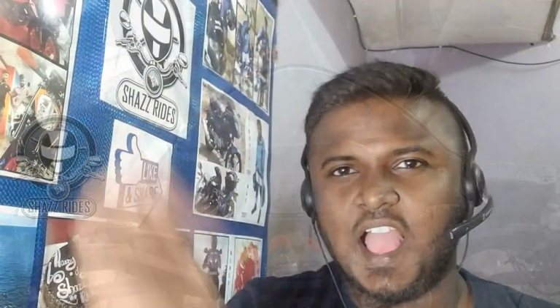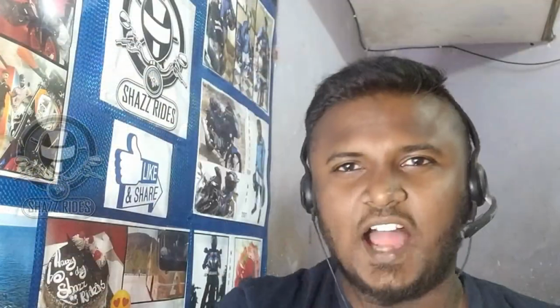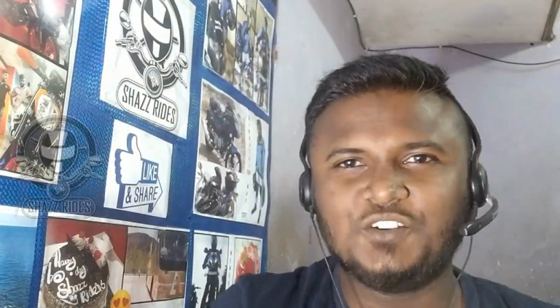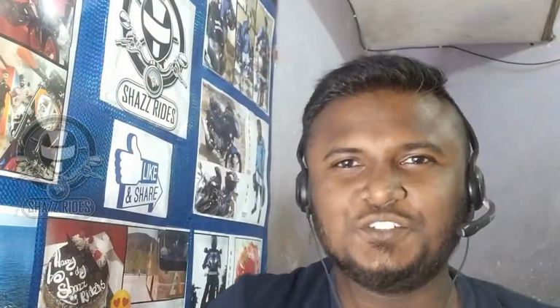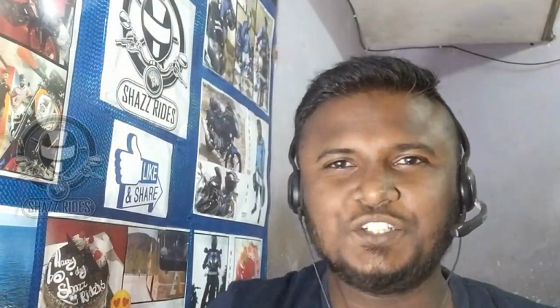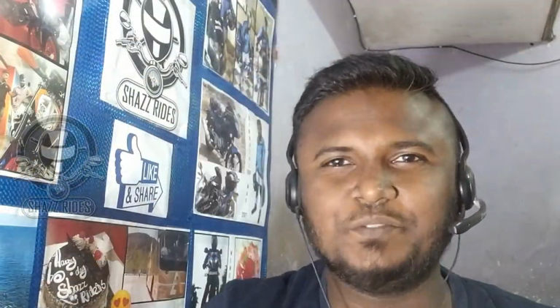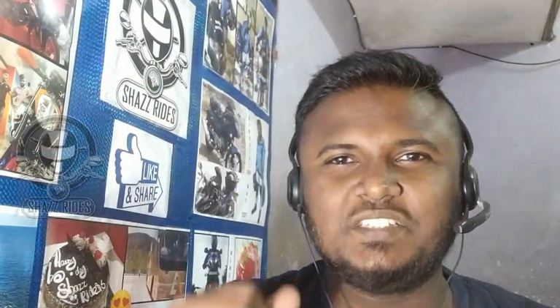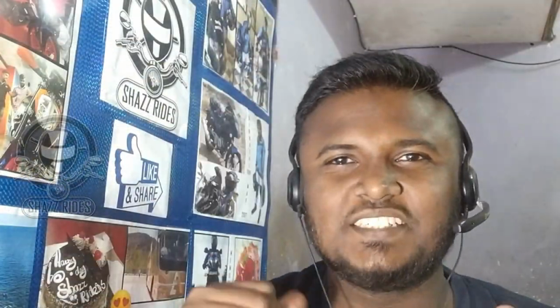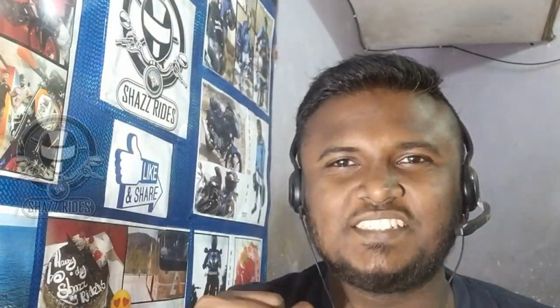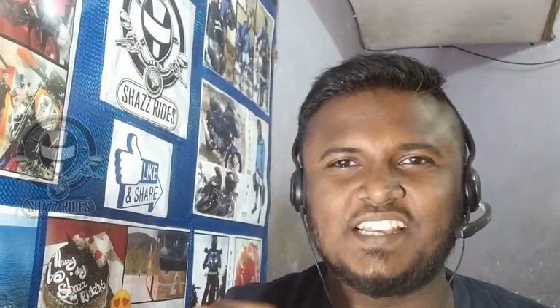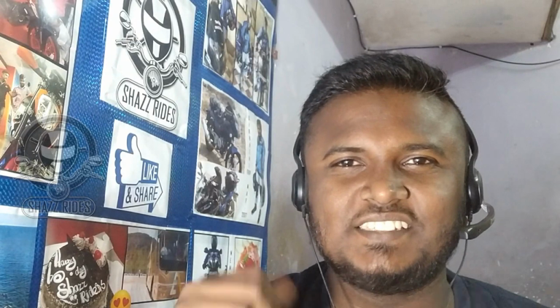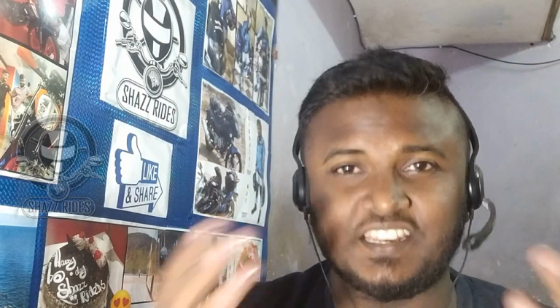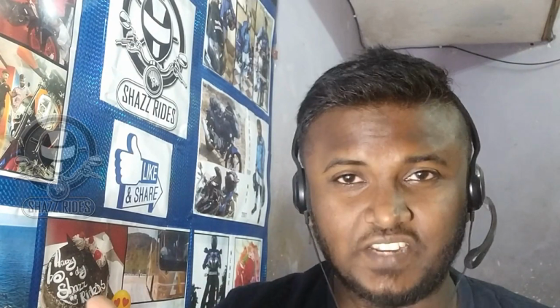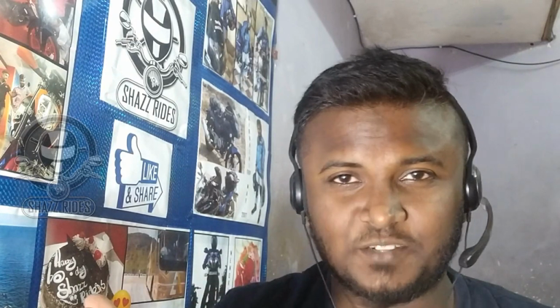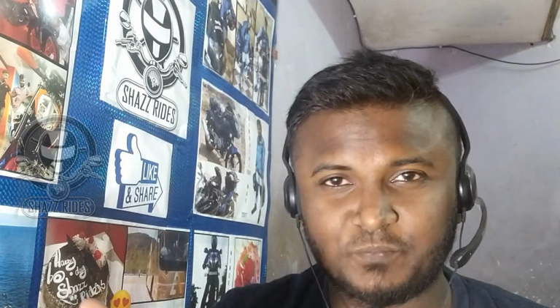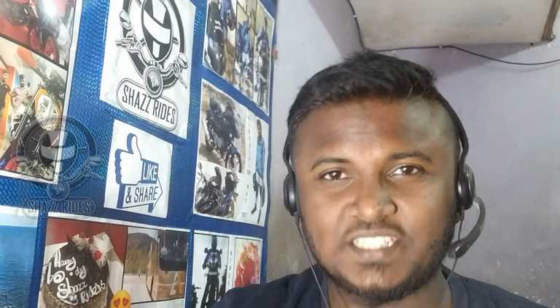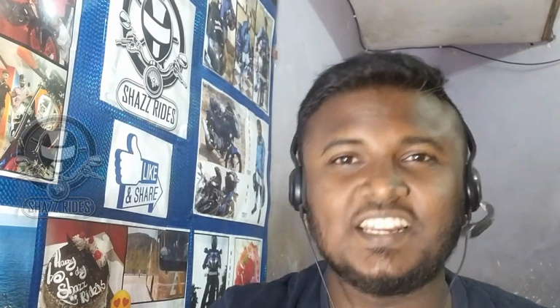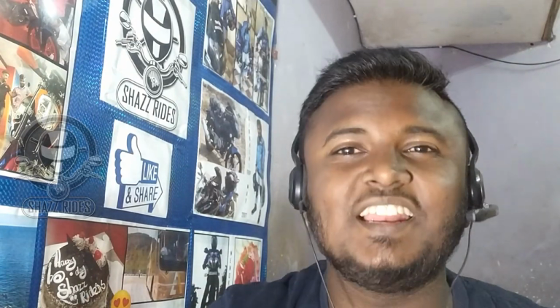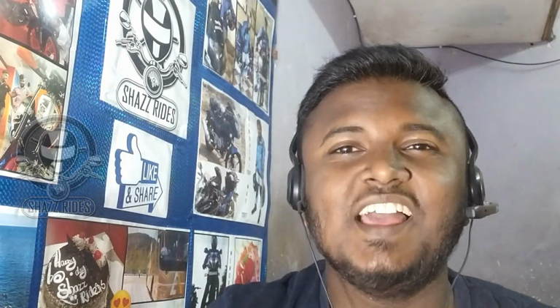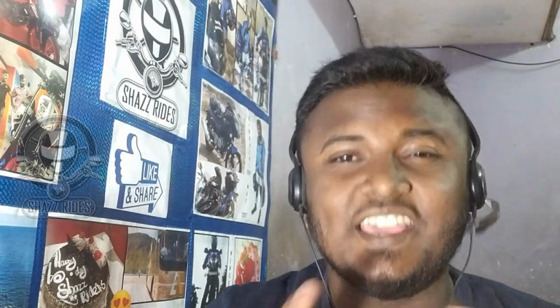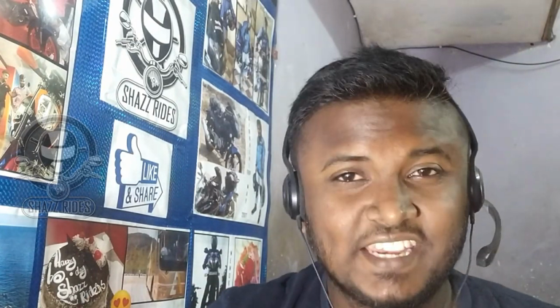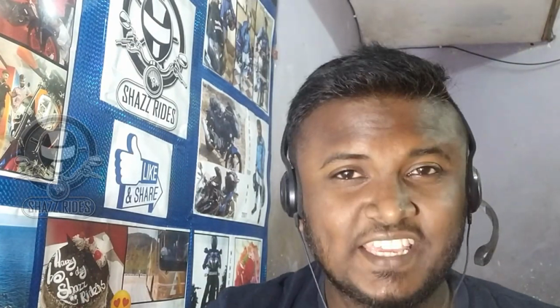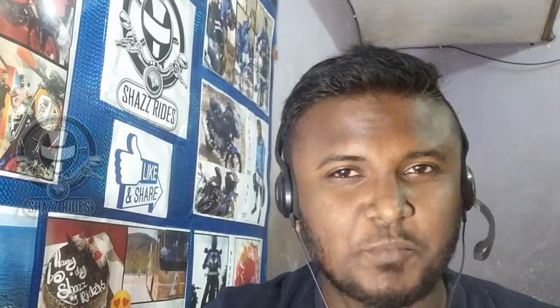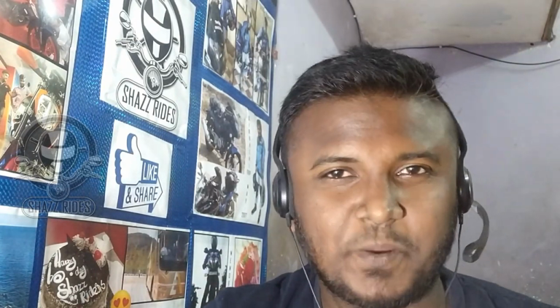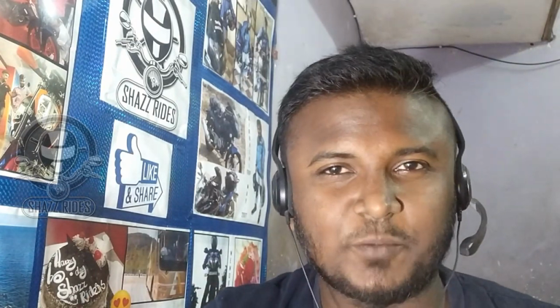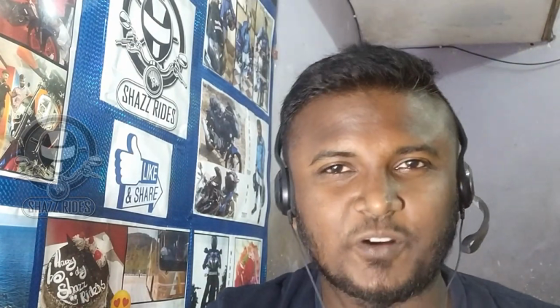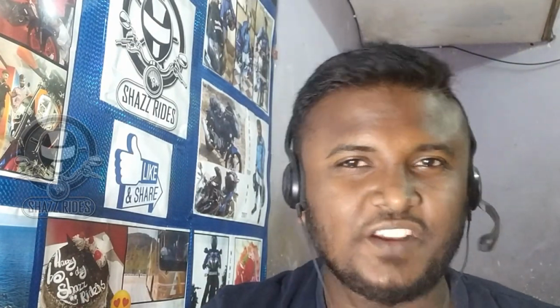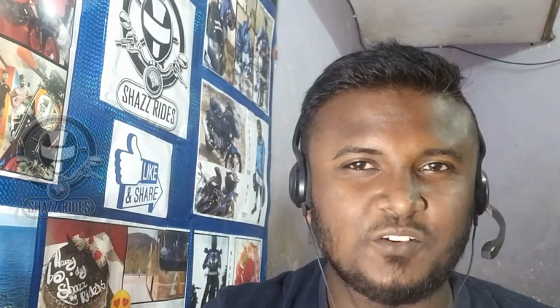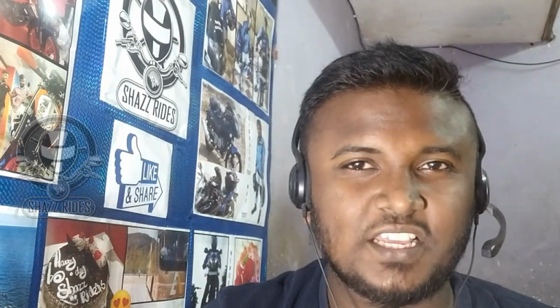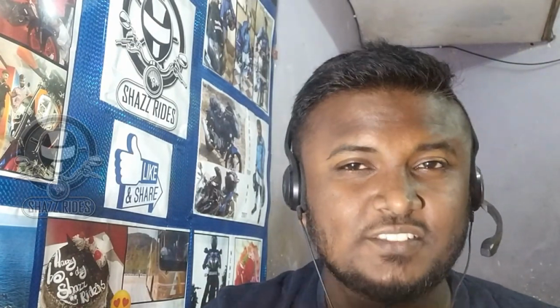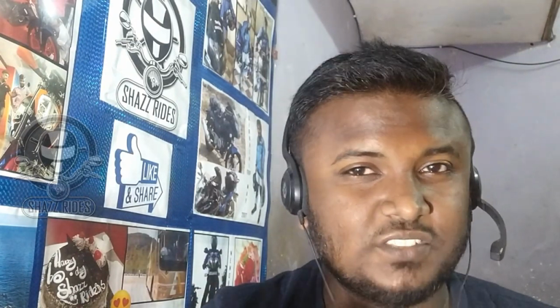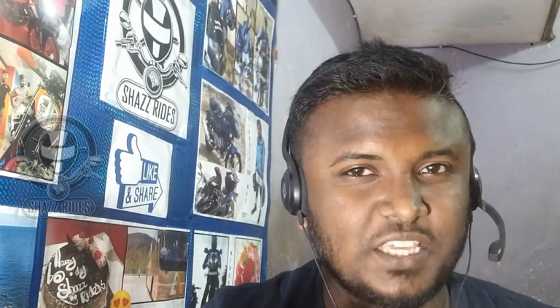Hello YouTube, this is Shaz and welcome to my channel. In this video, we will talk about Suzuki.